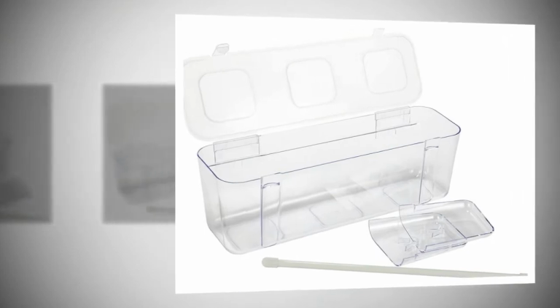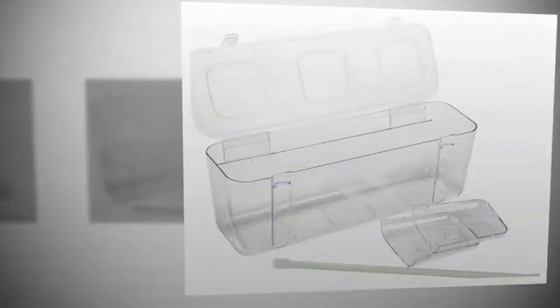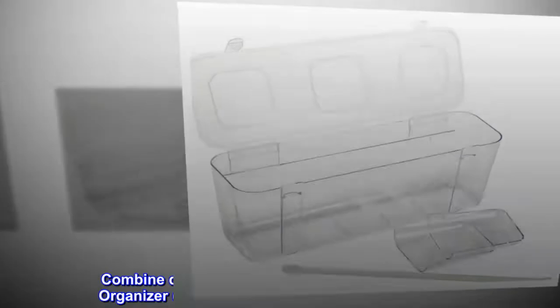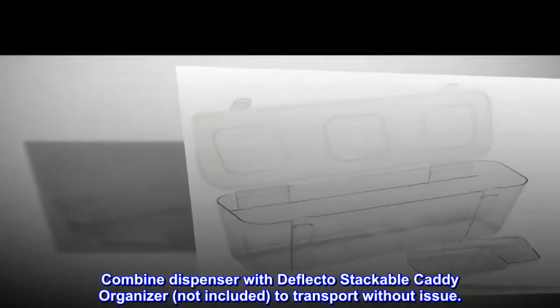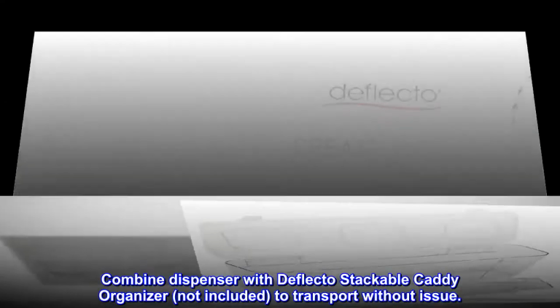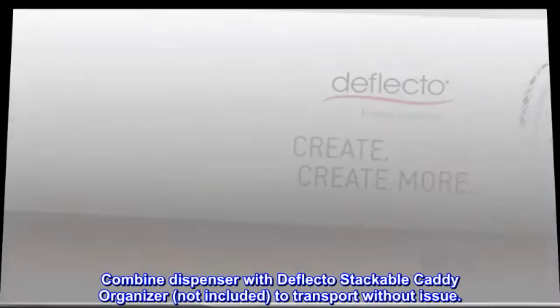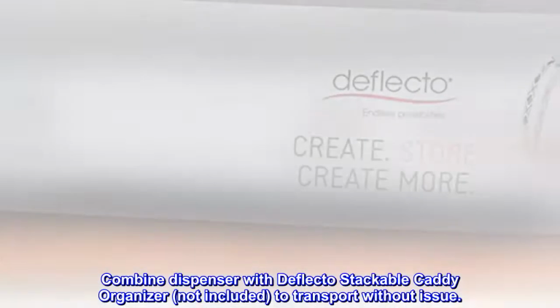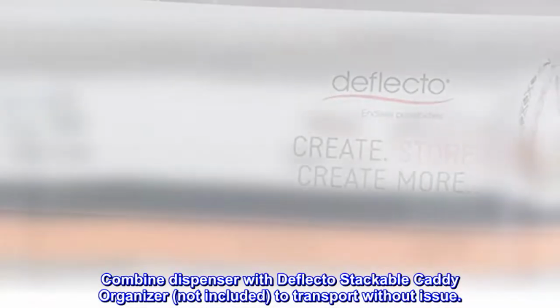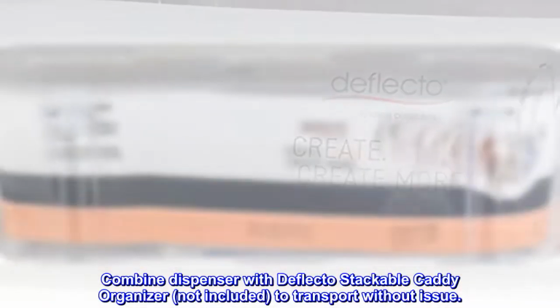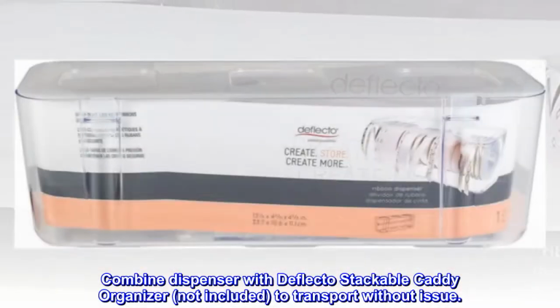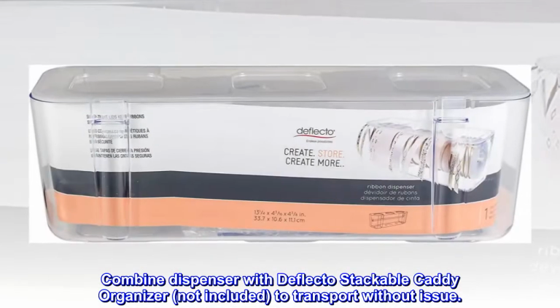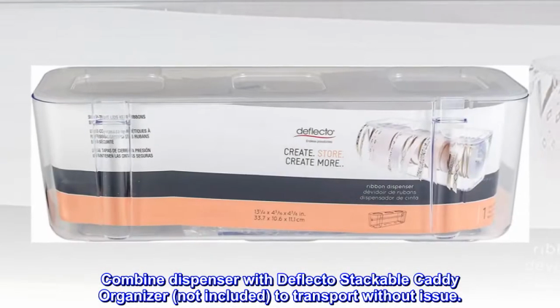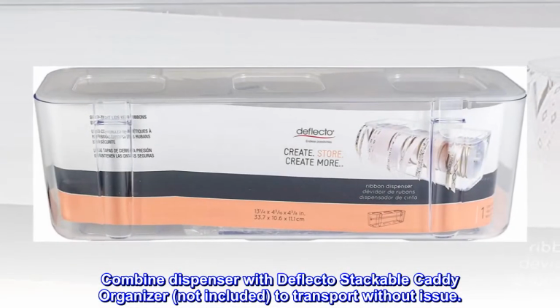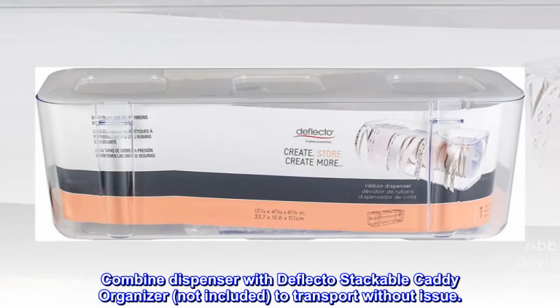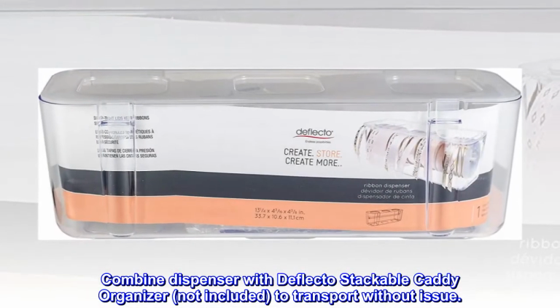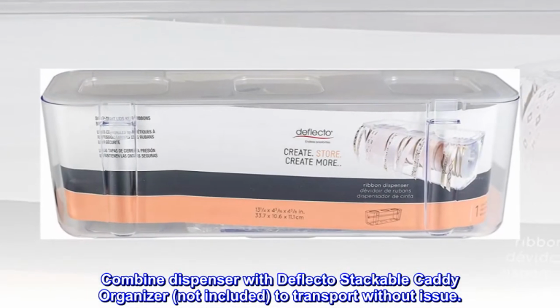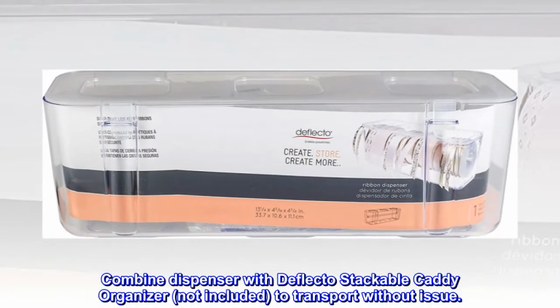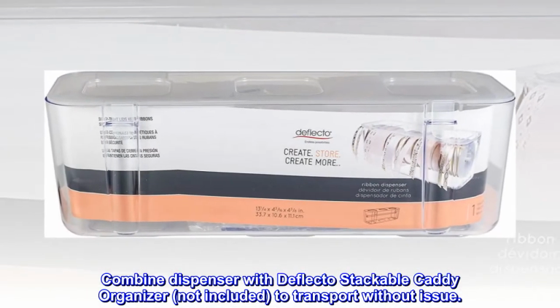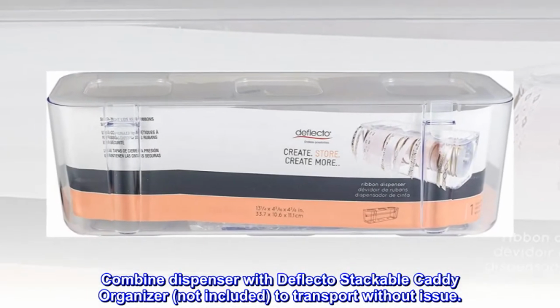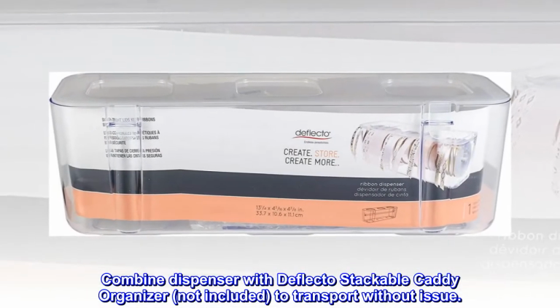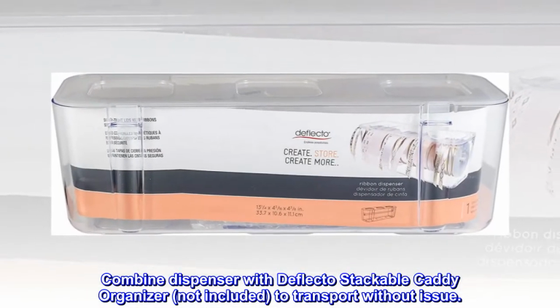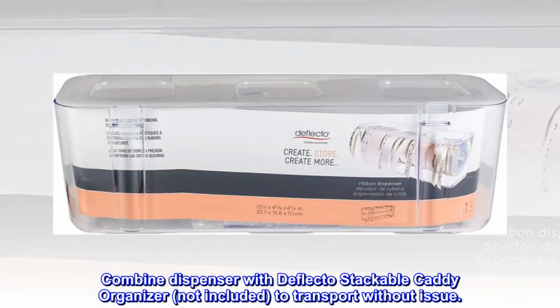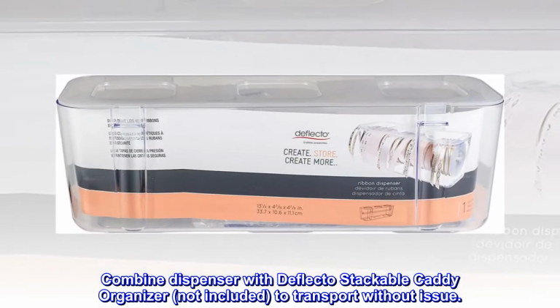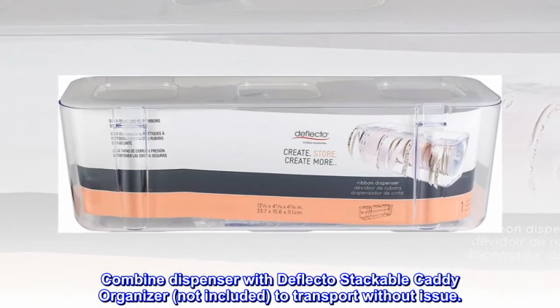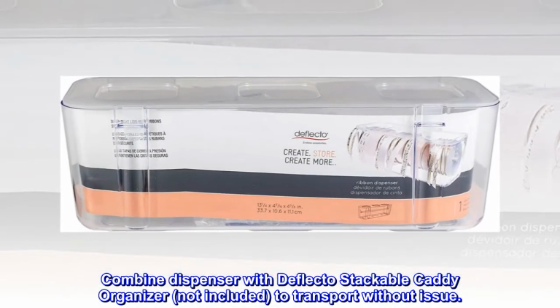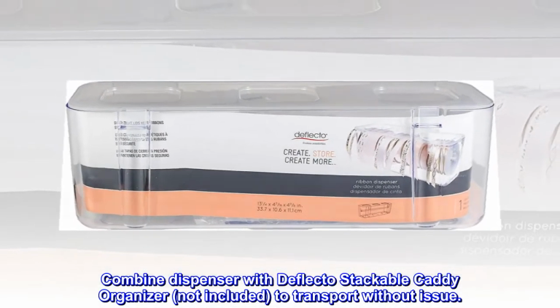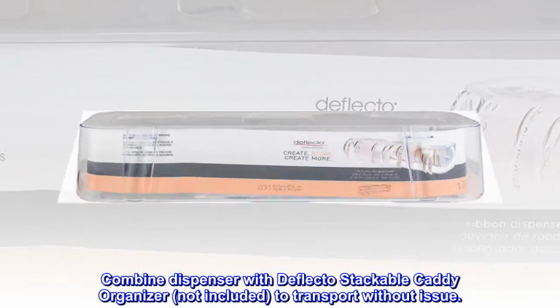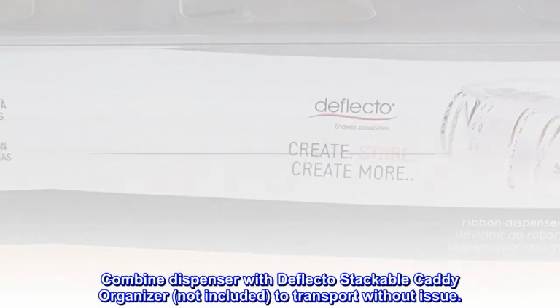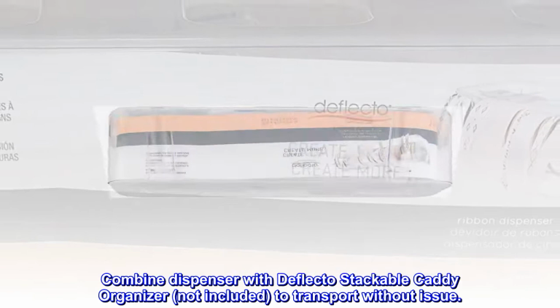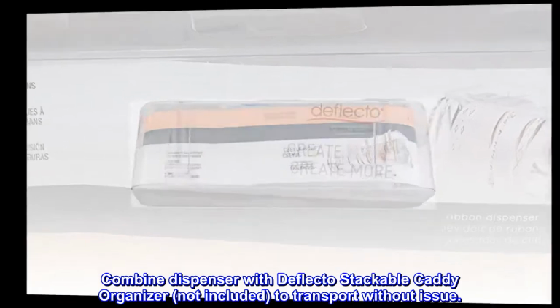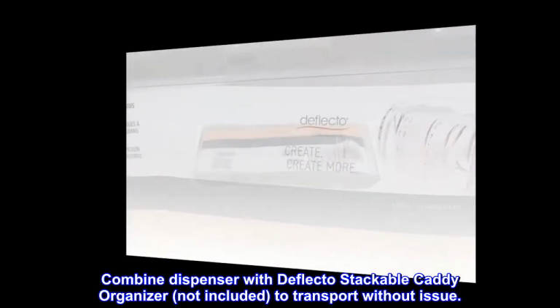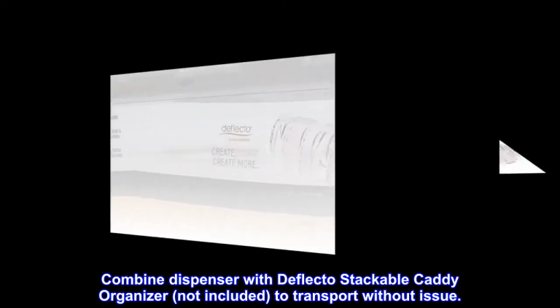Combine the dispenser with the Deflecto stackable caddy organizer — not included — to transport without issue.